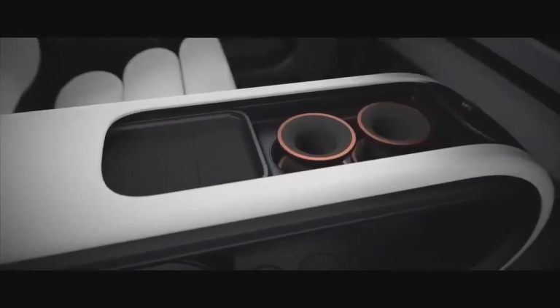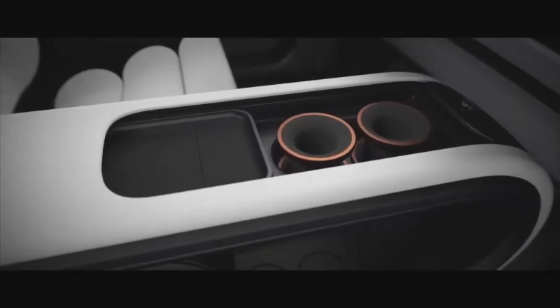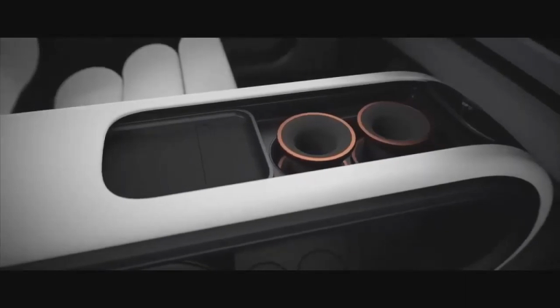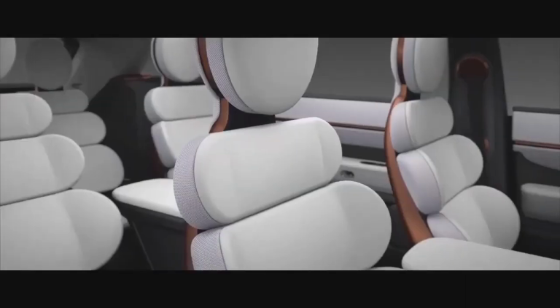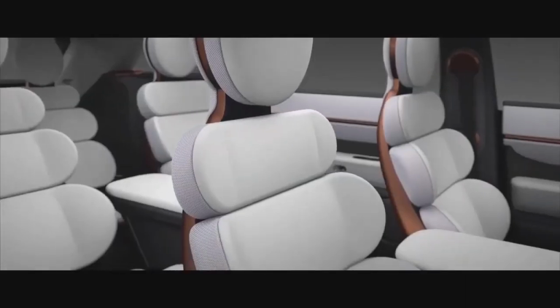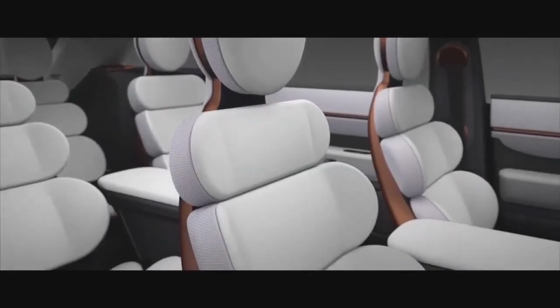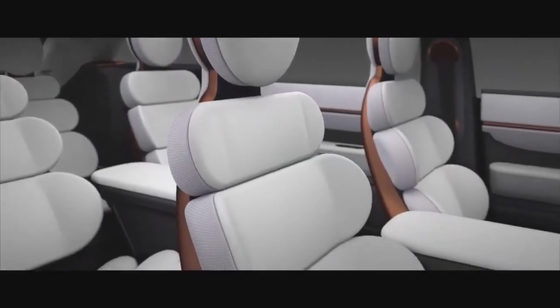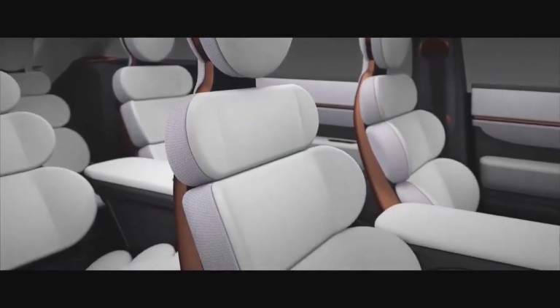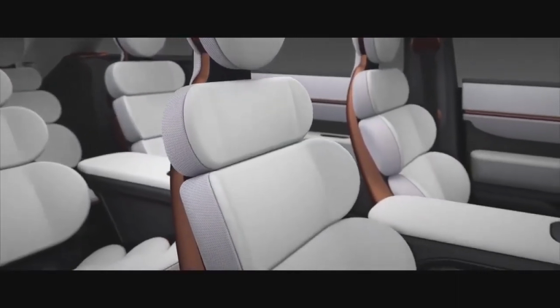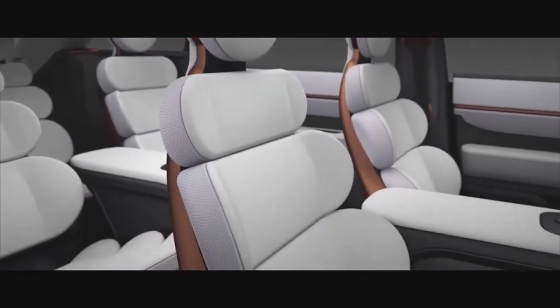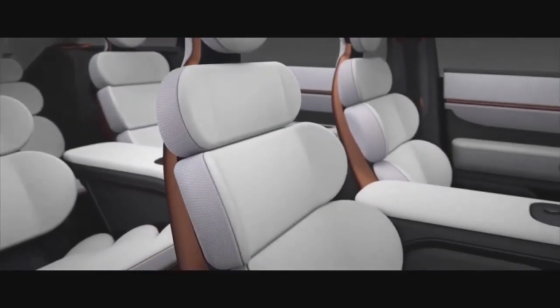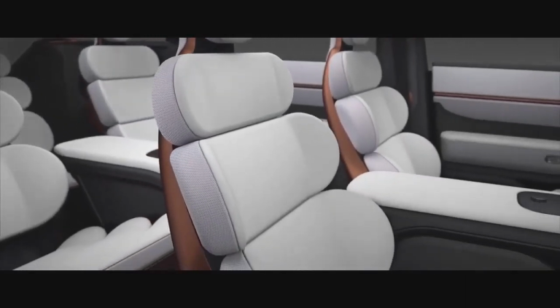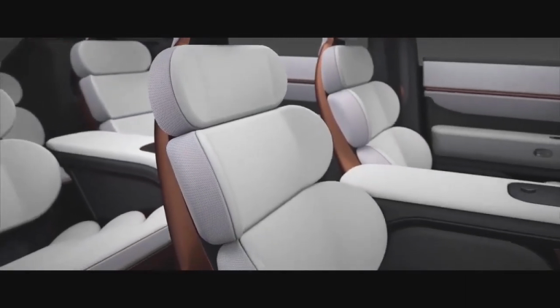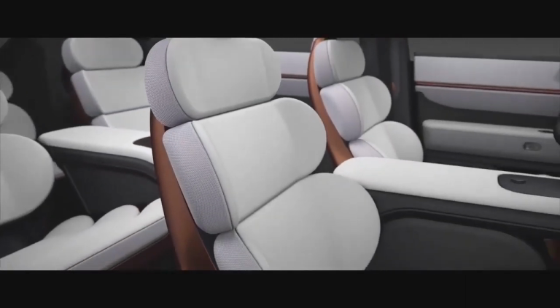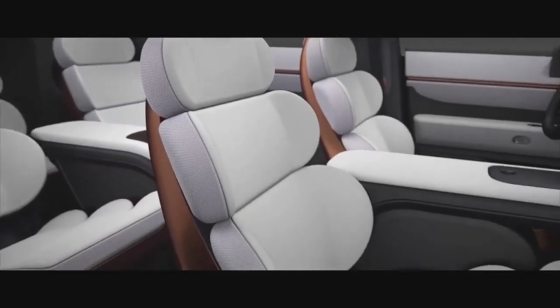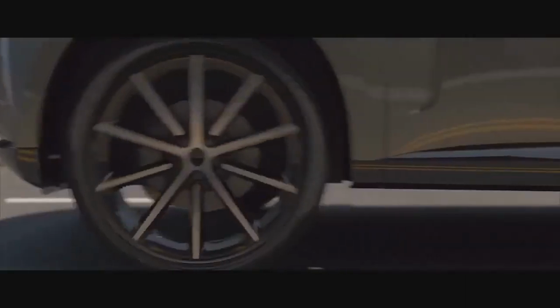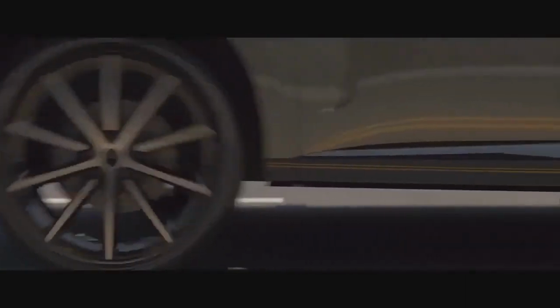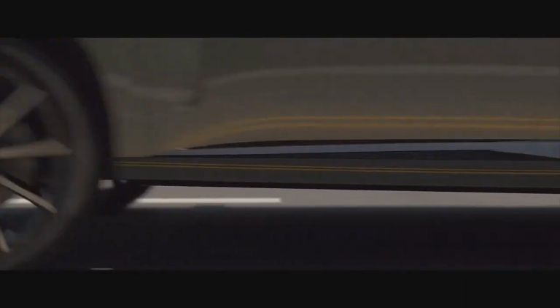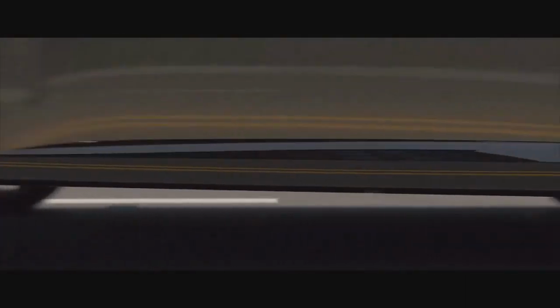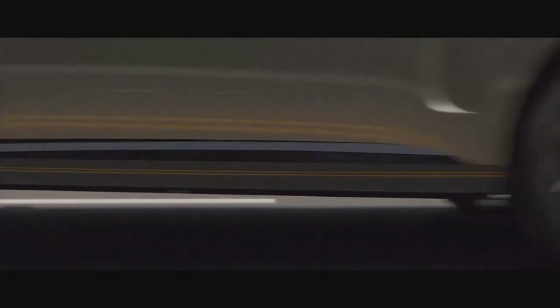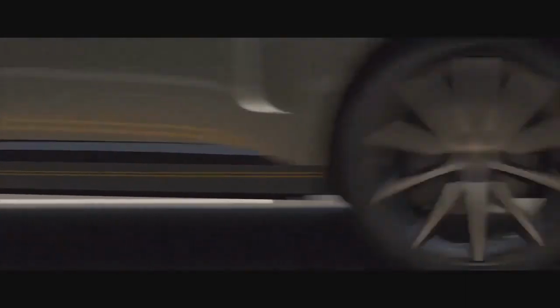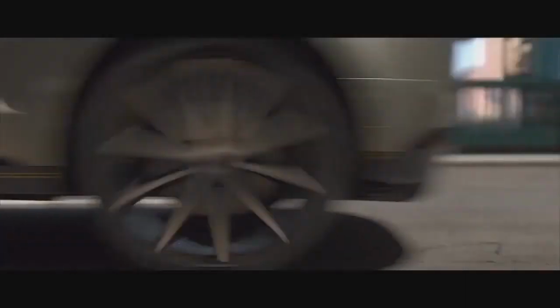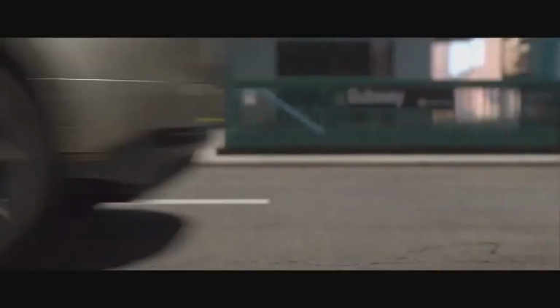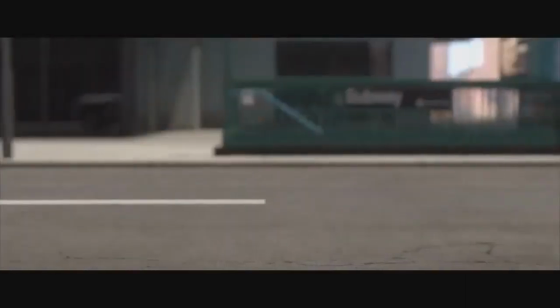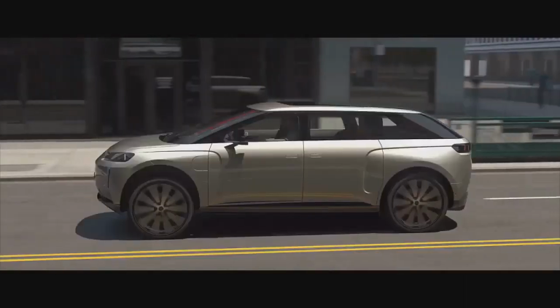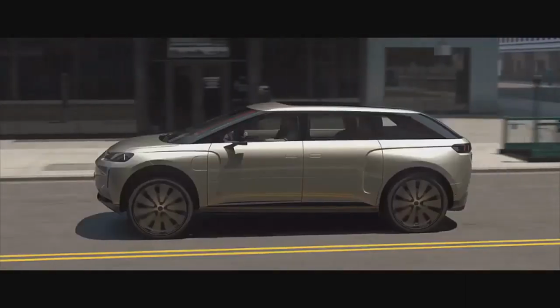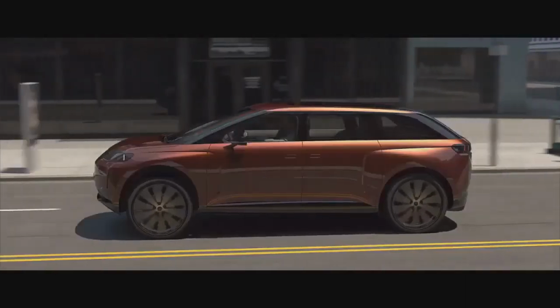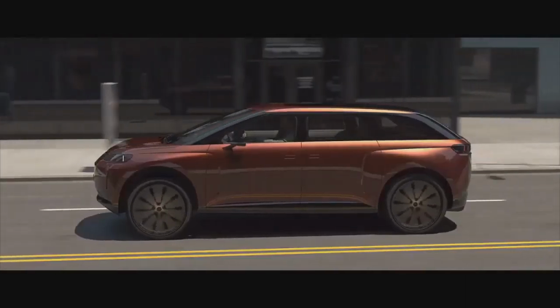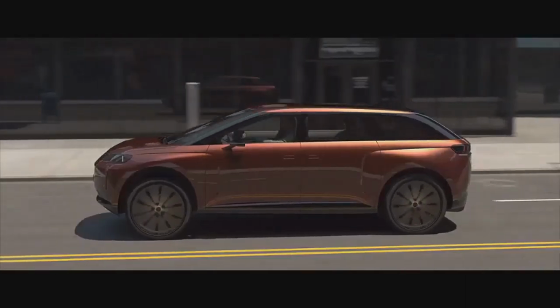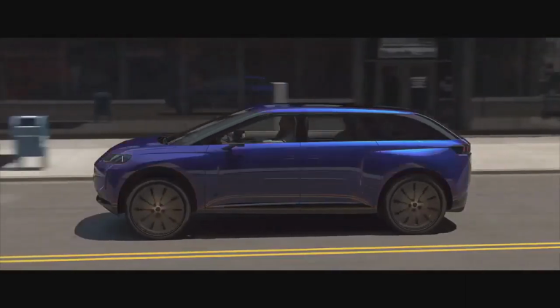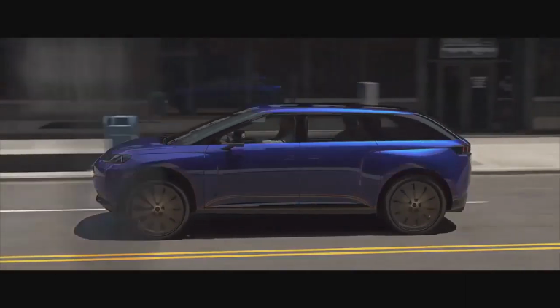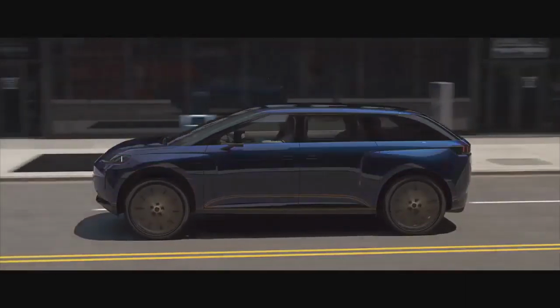It's a brilliant car with very special features, made by a very intelligent, hard-working team.